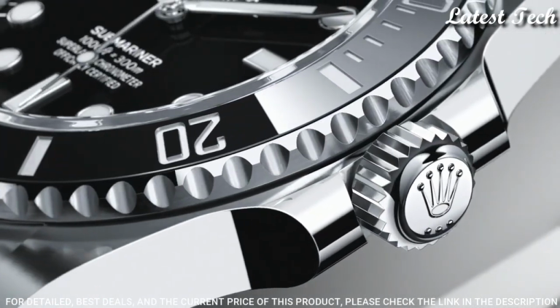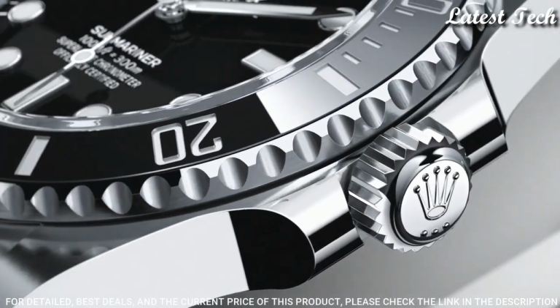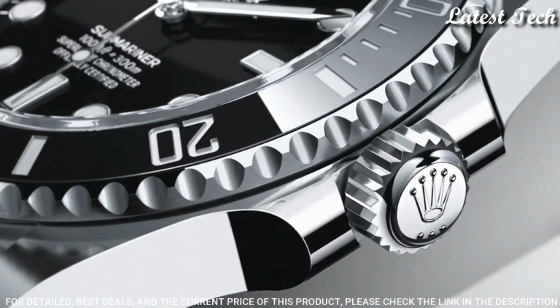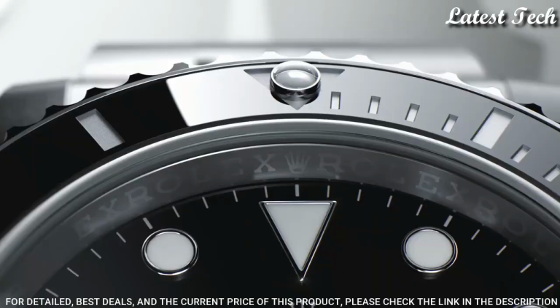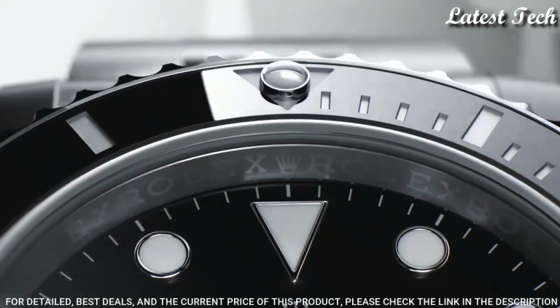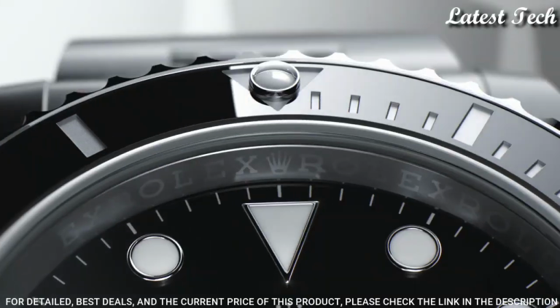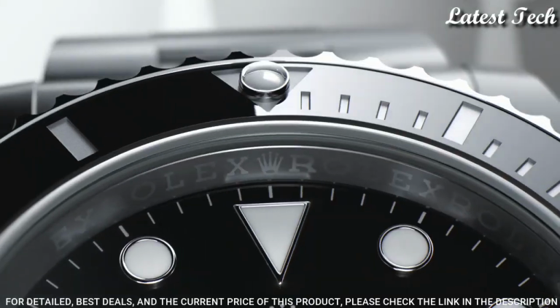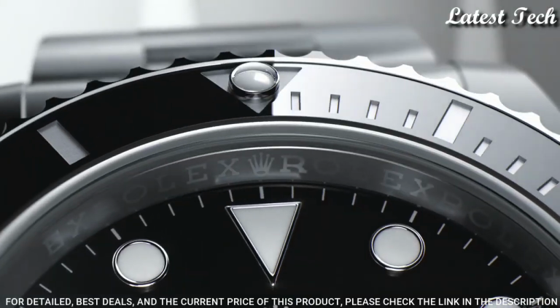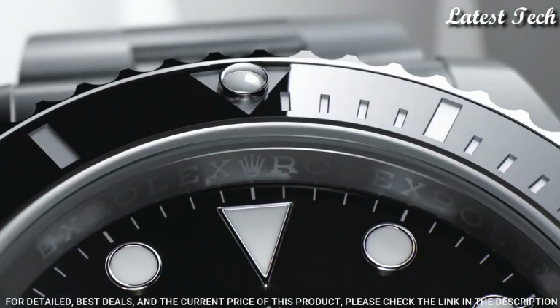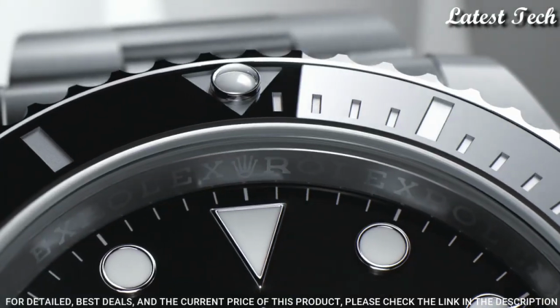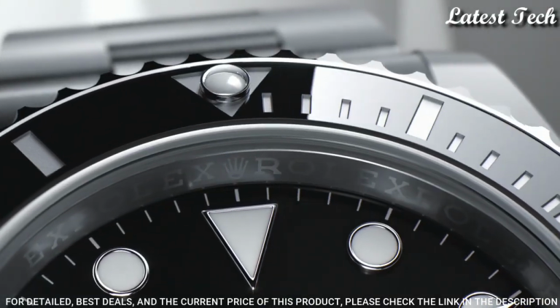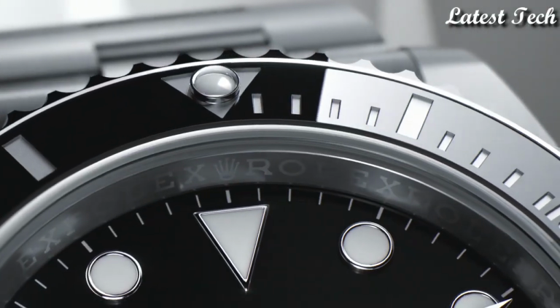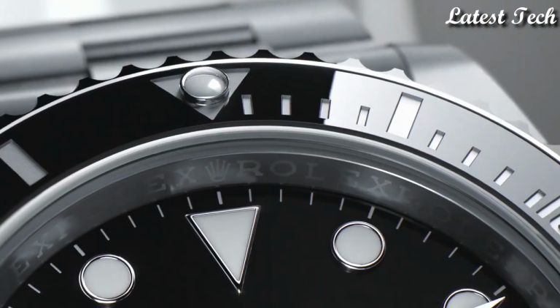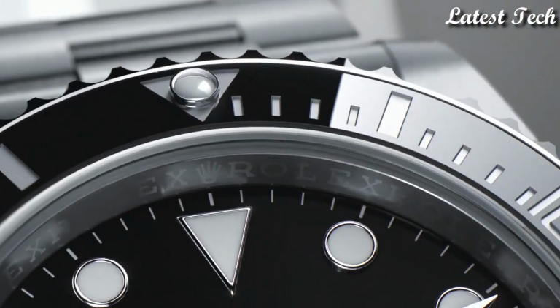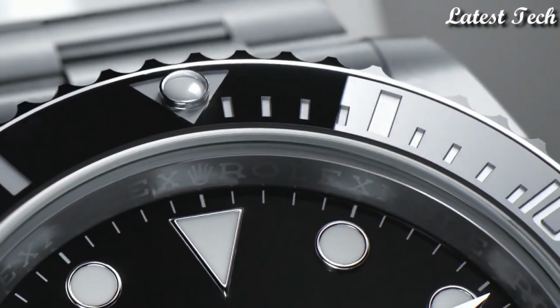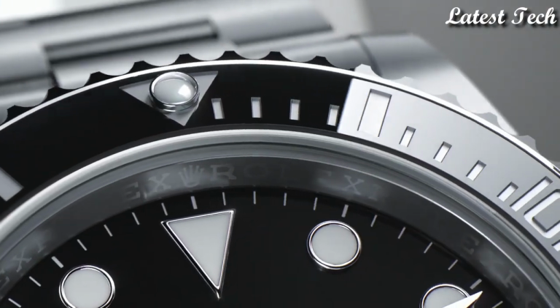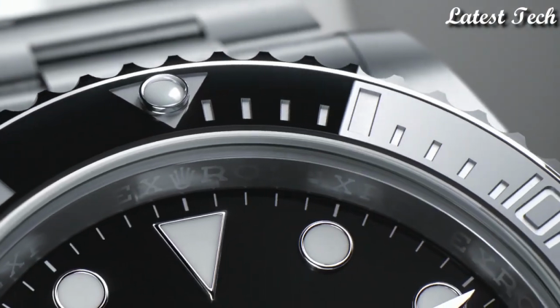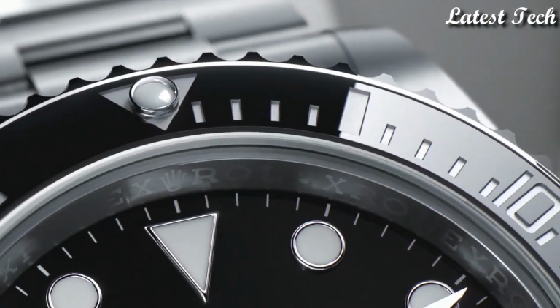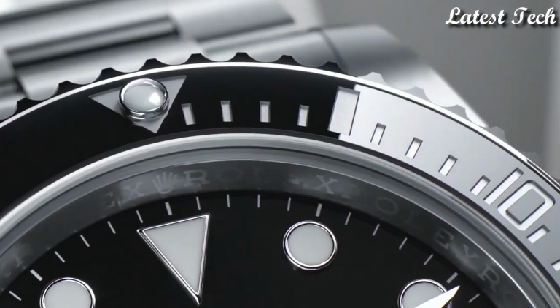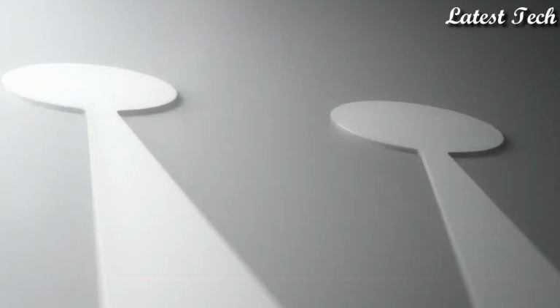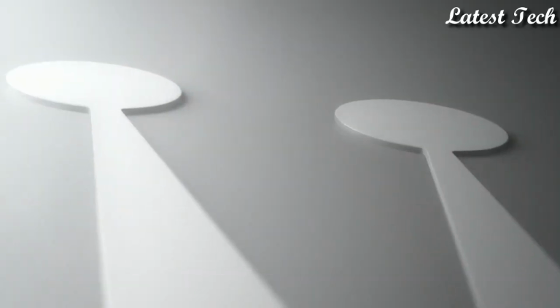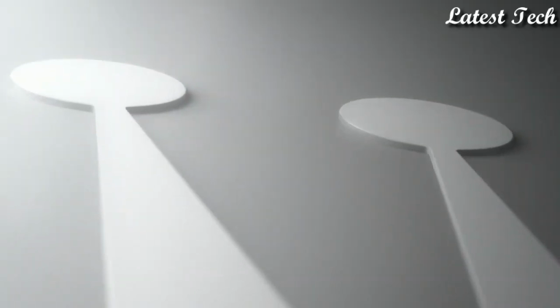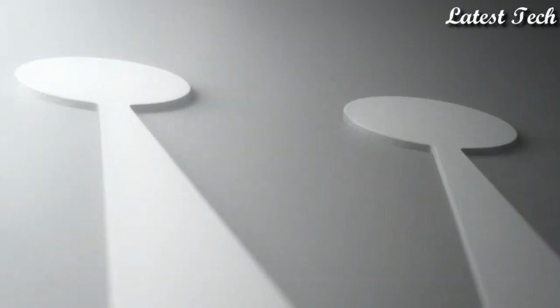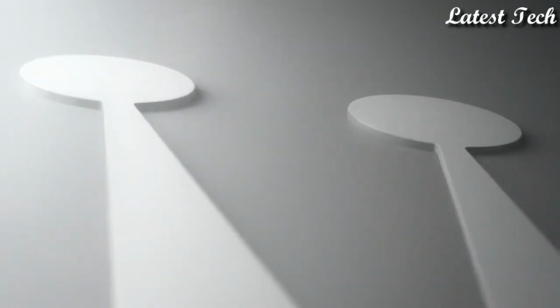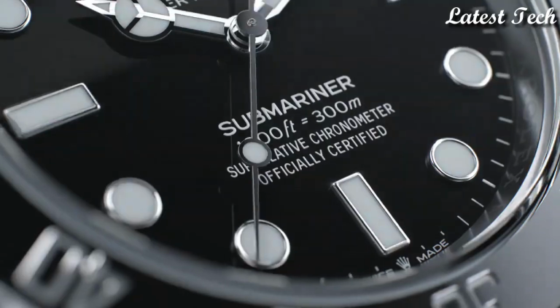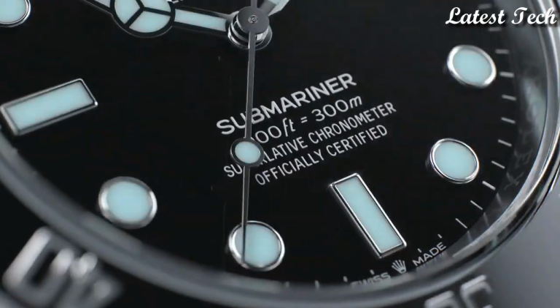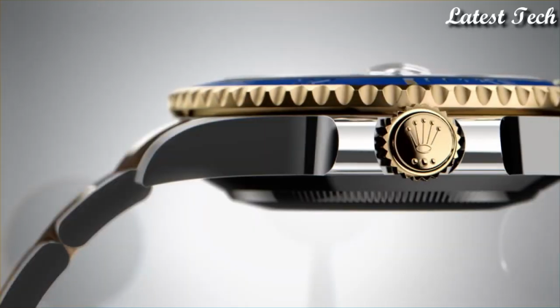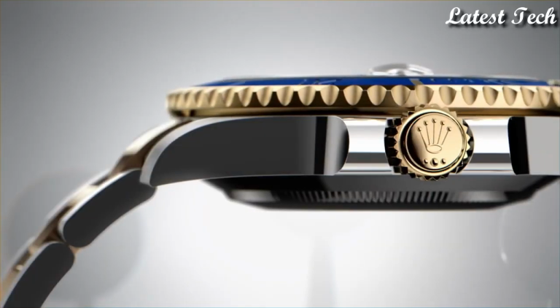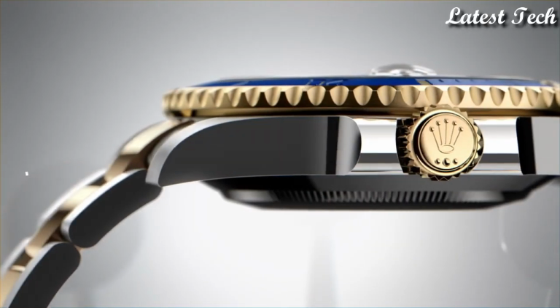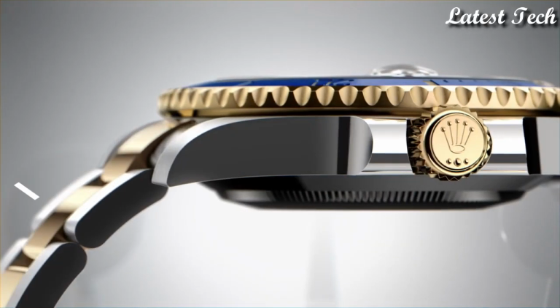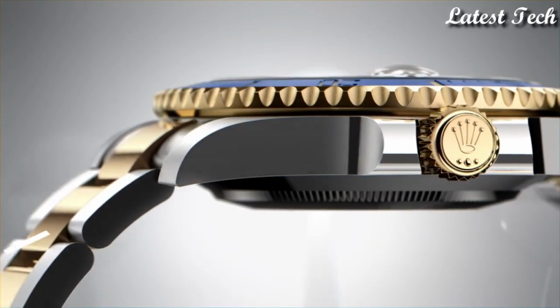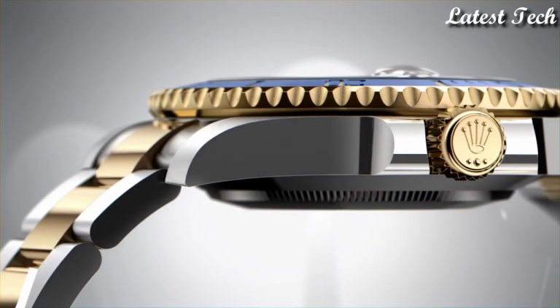Functions: Date, Hour, Minute, Second, Chronometer. Swiss Made.